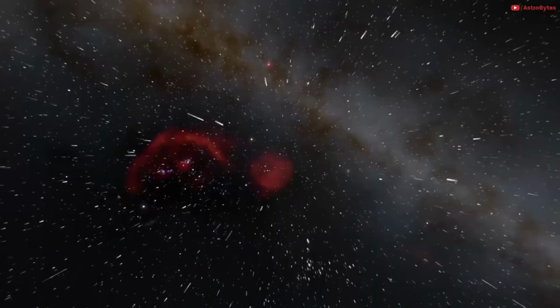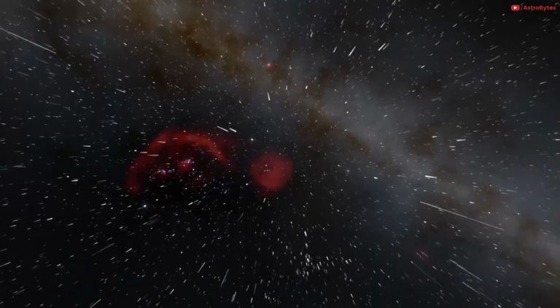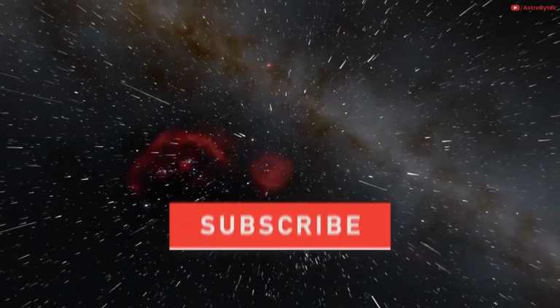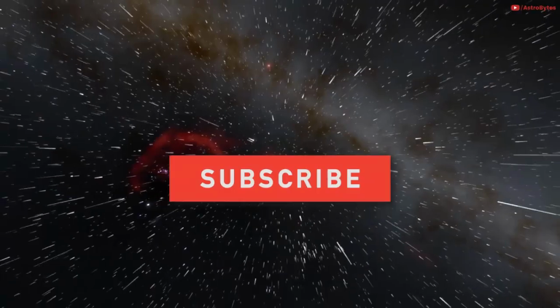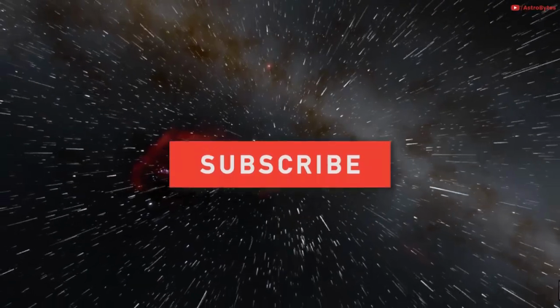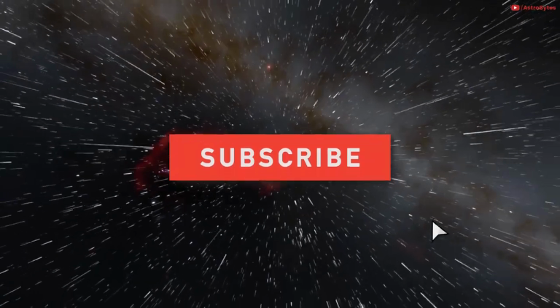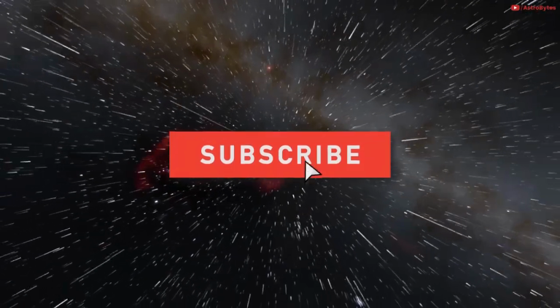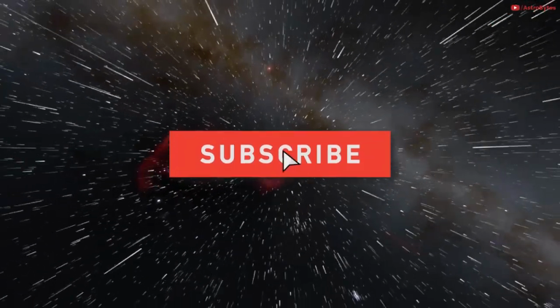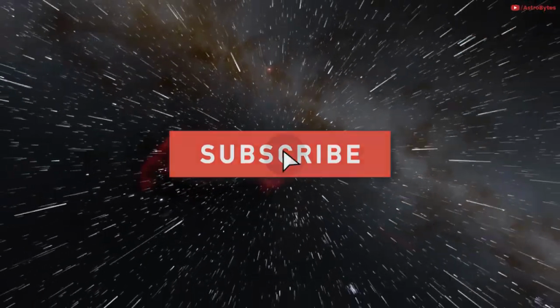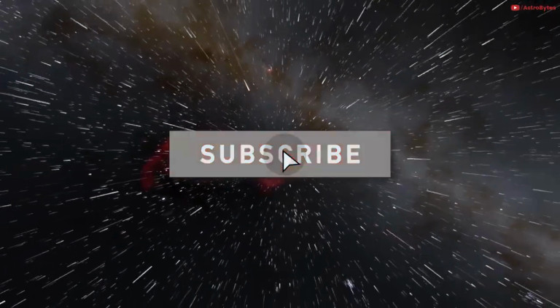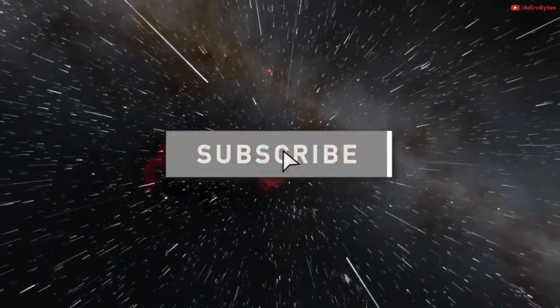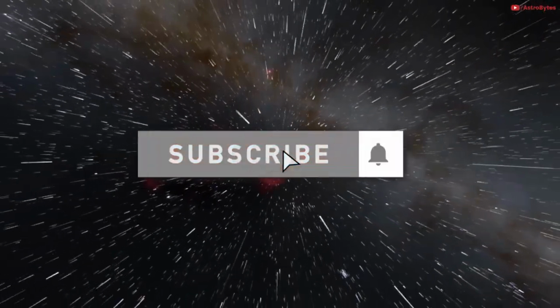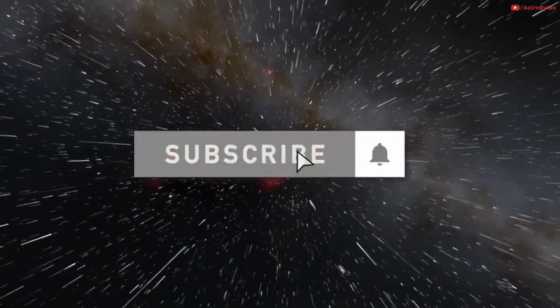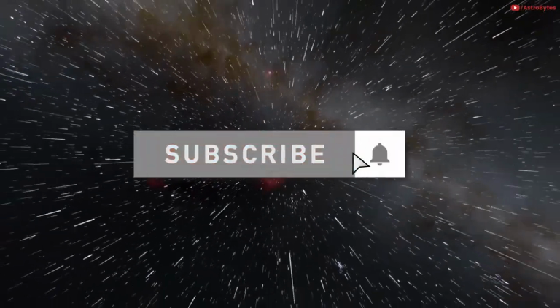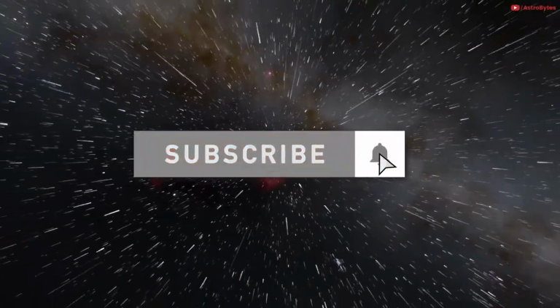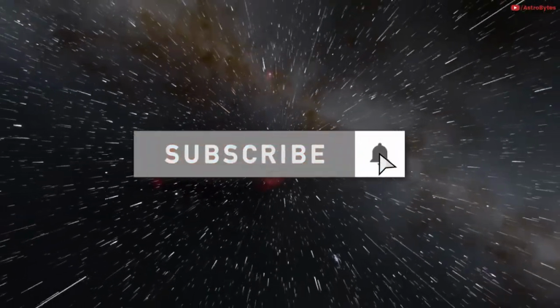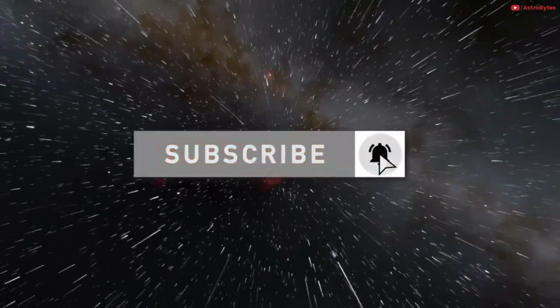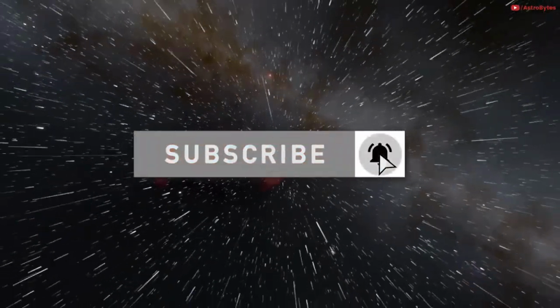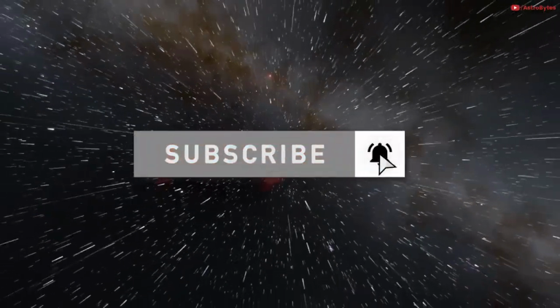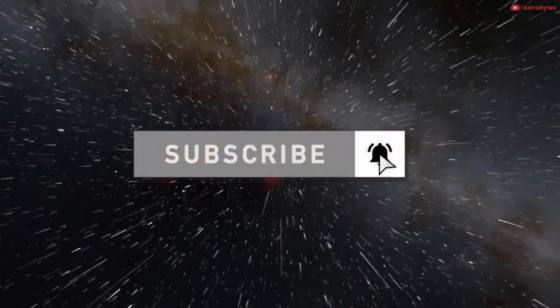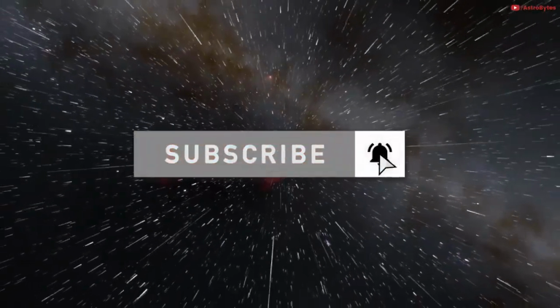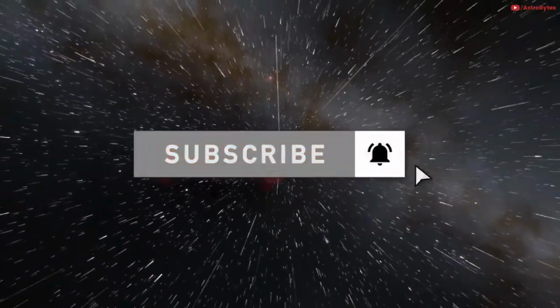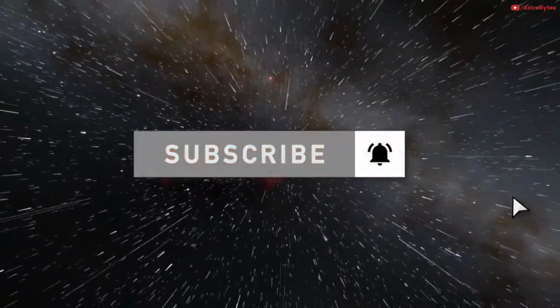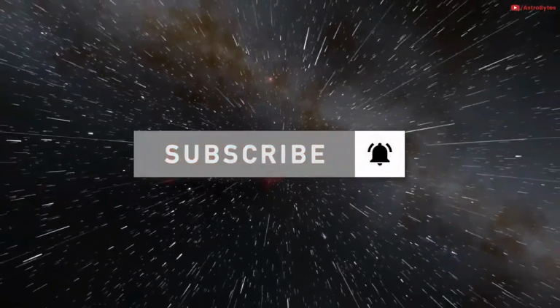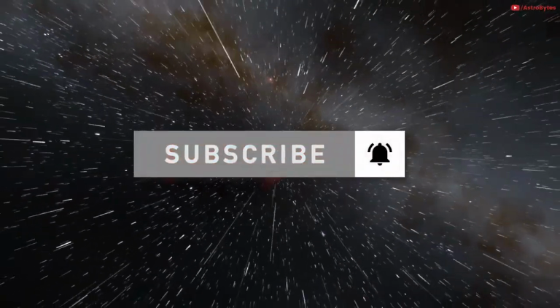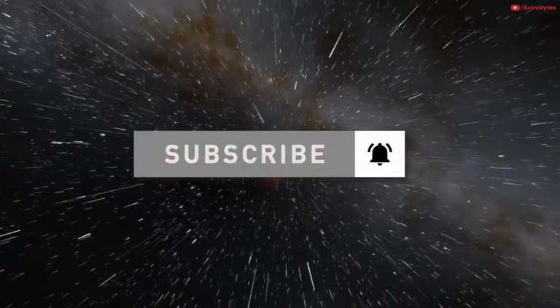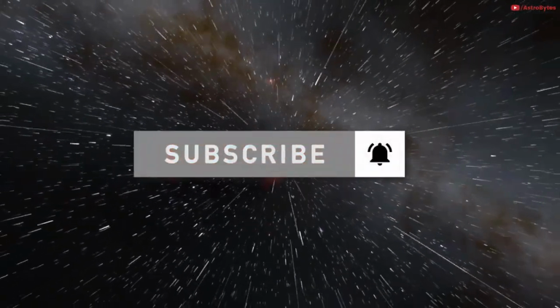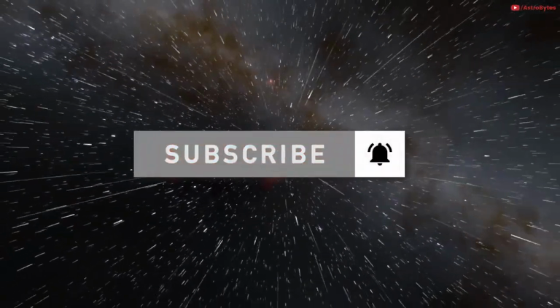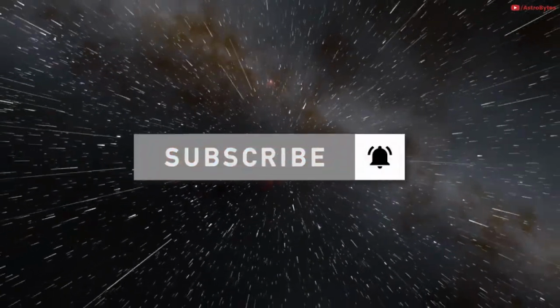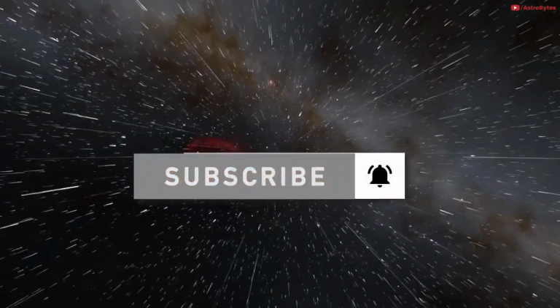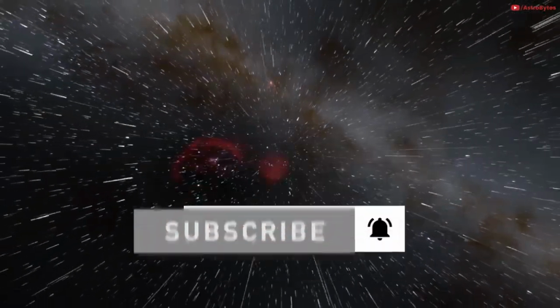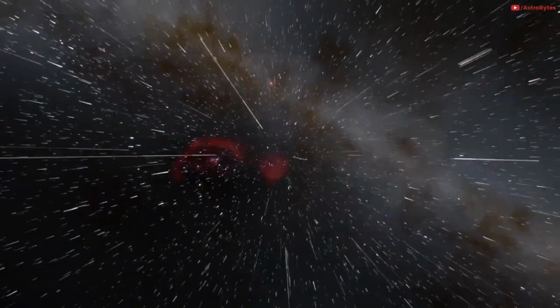Before we continue further, be sure to subscribe to our channel so you won't miss any of our weekly videos.